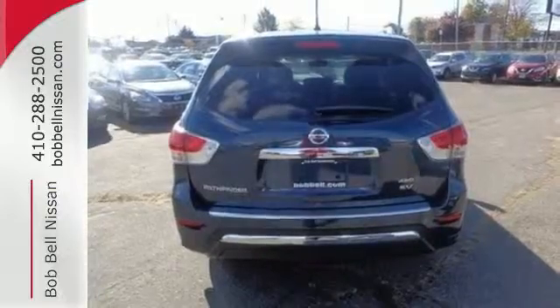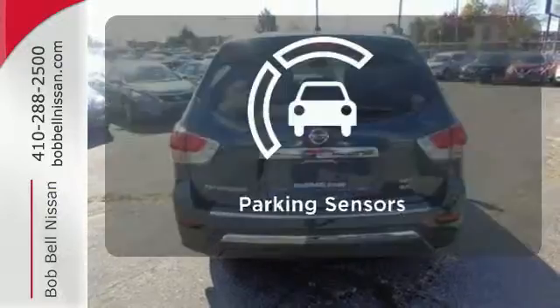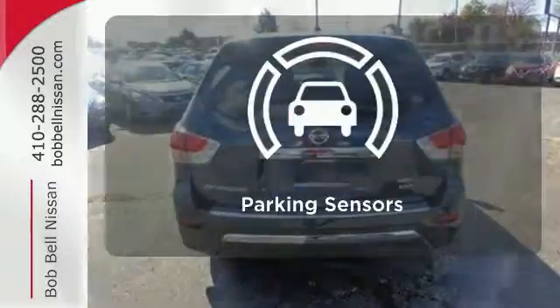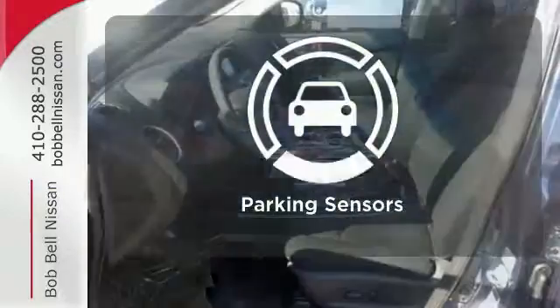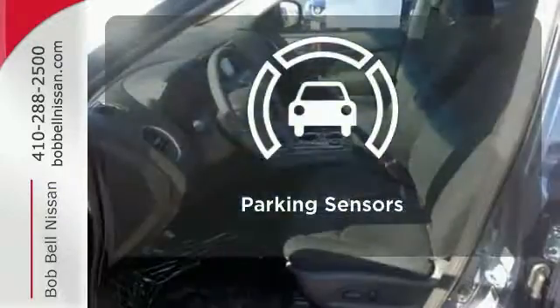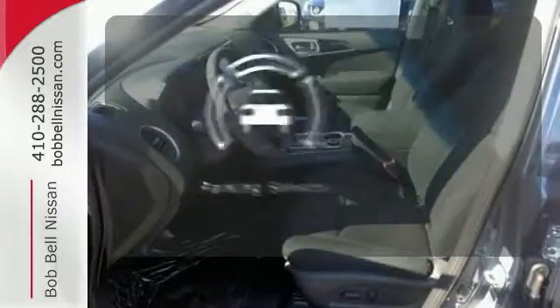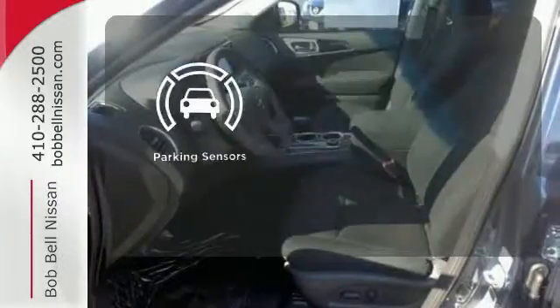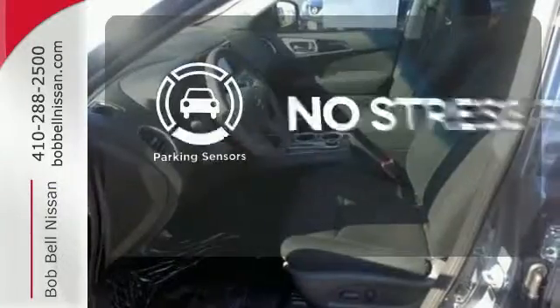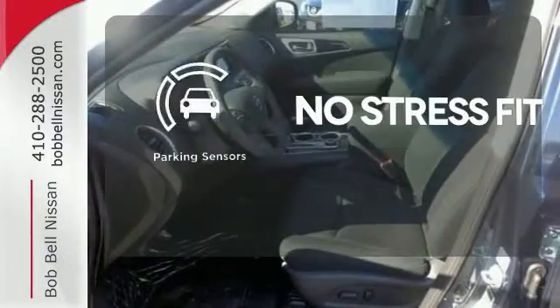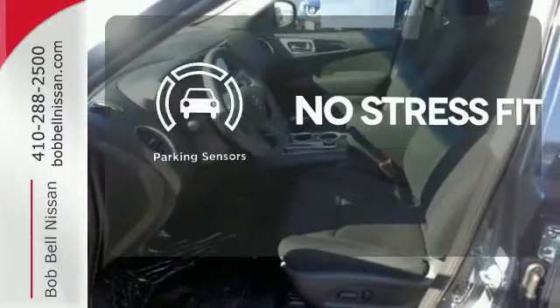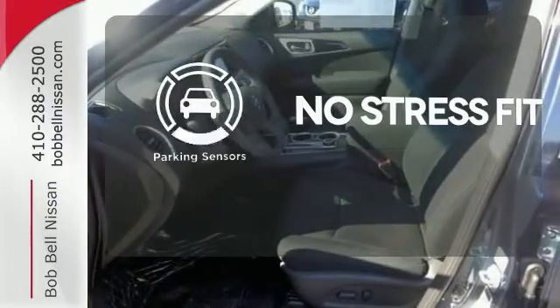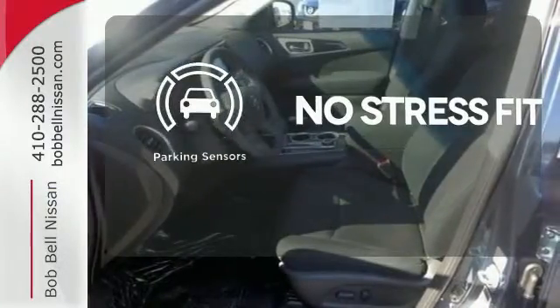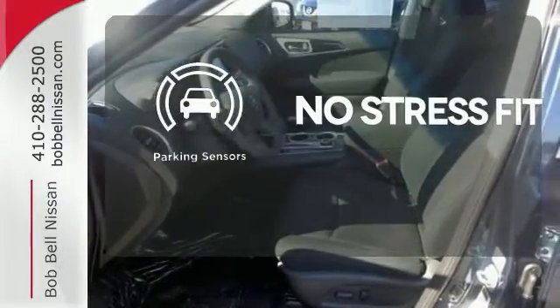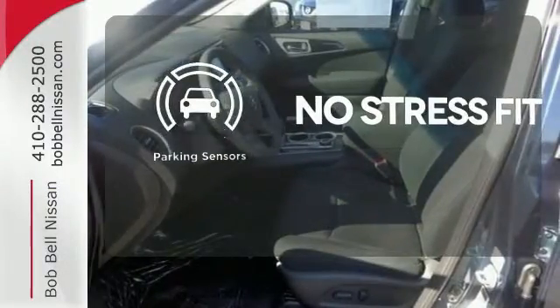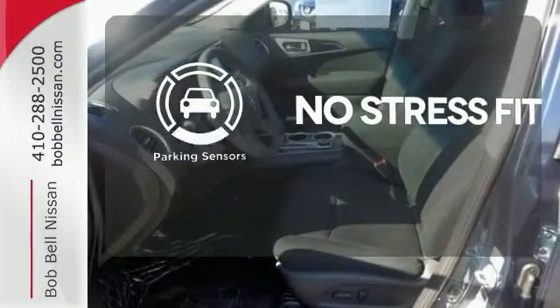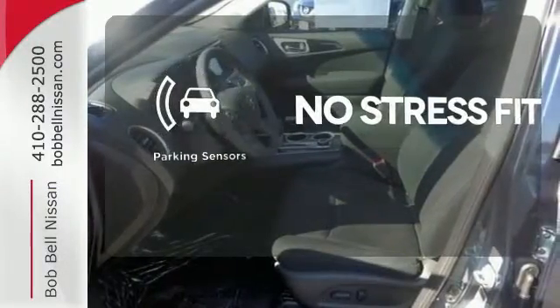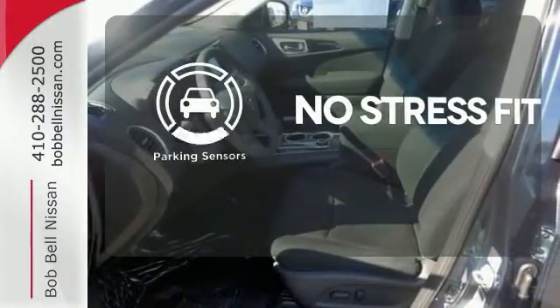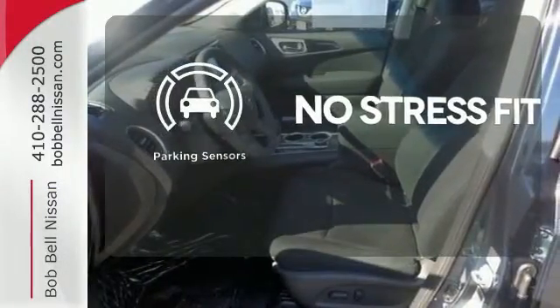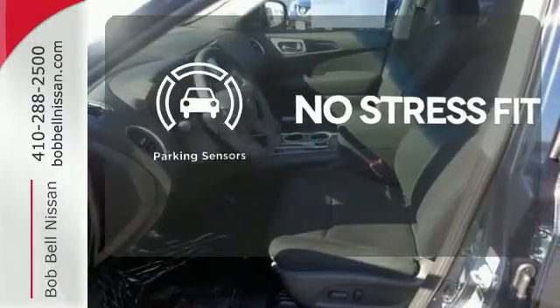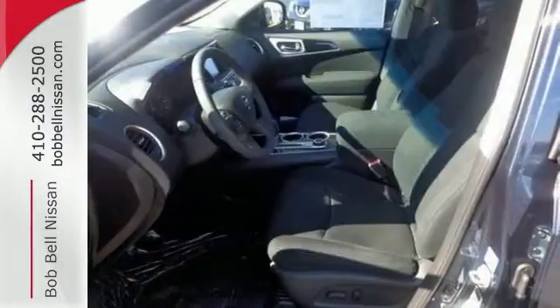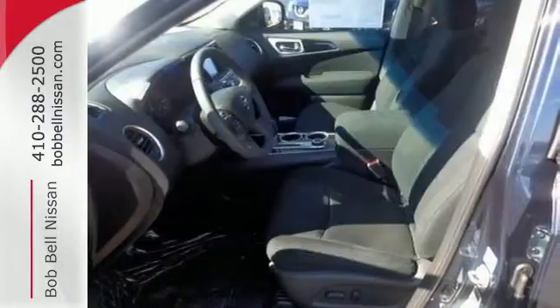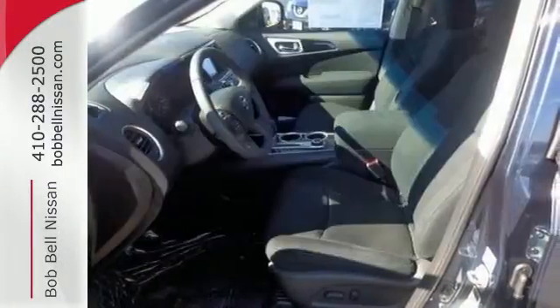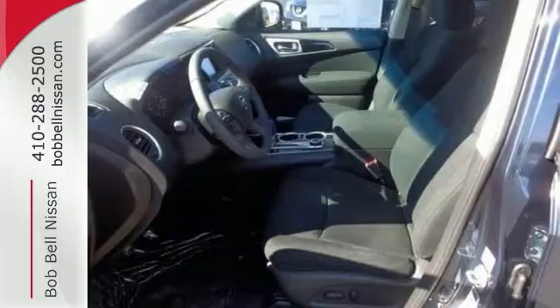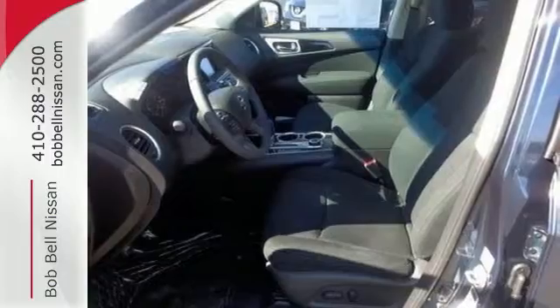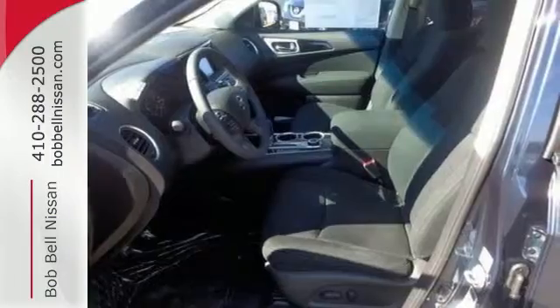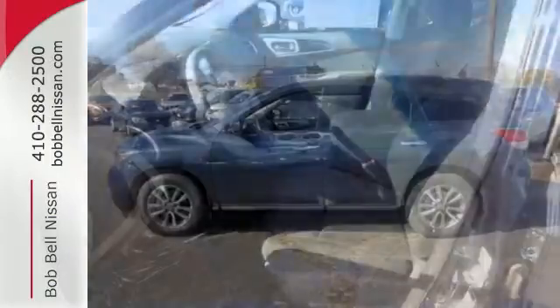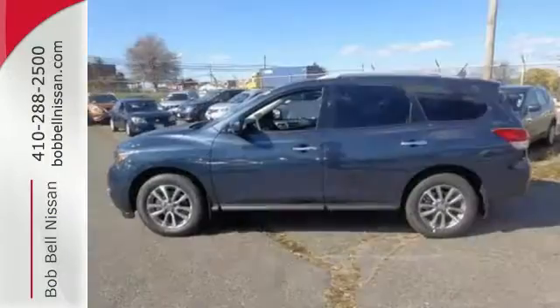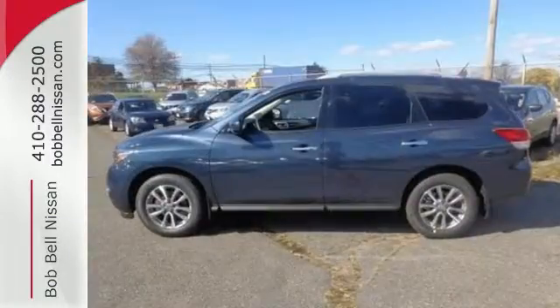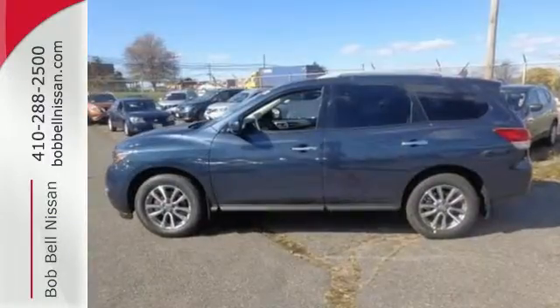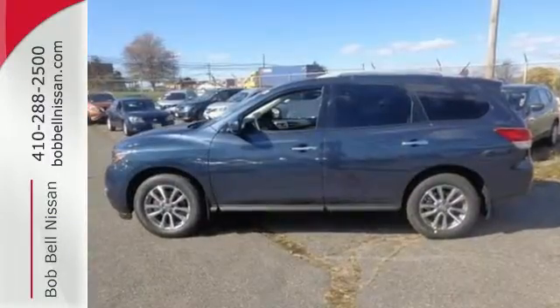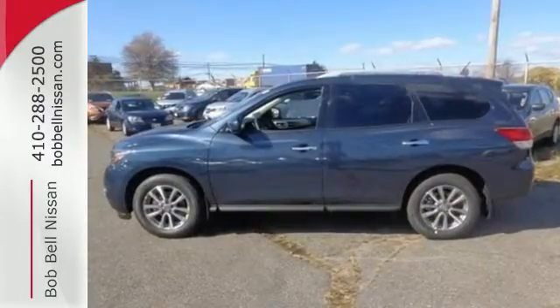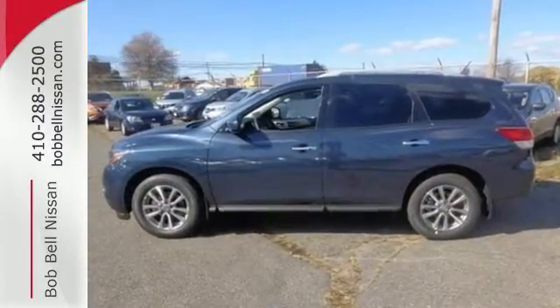Say goodbye to dinged bumpers with the parking sensors. Find your calling — this Pathfinder will take you there.